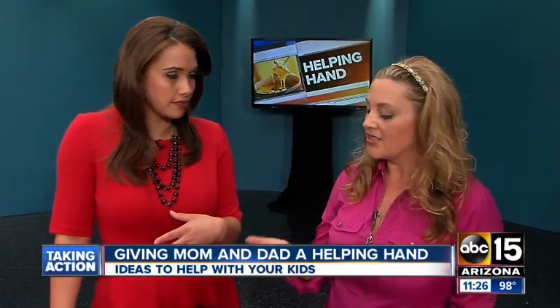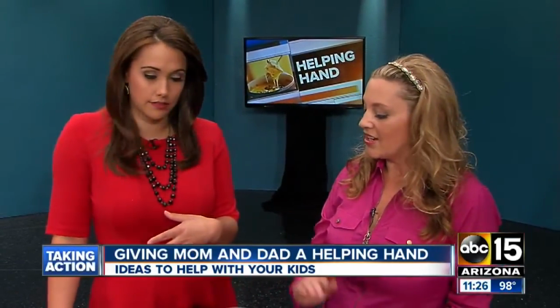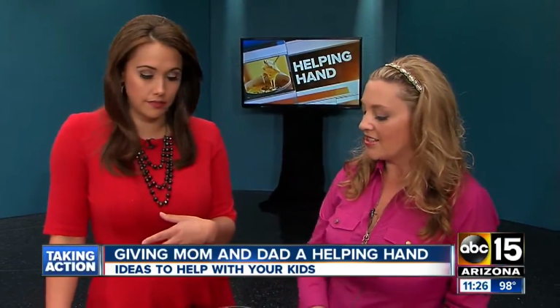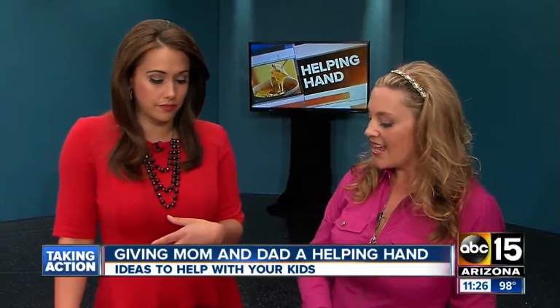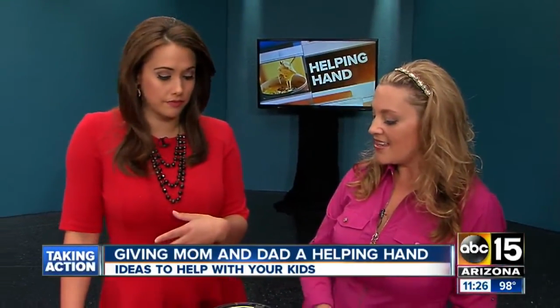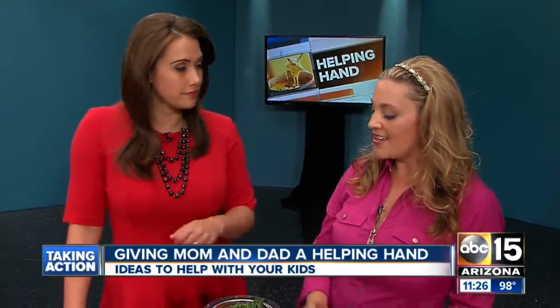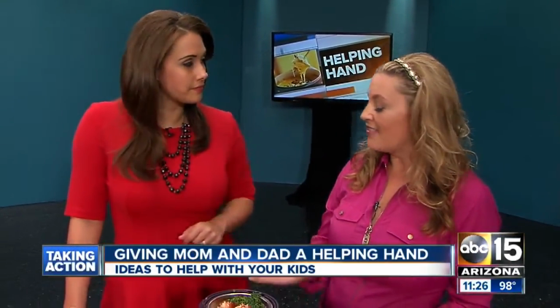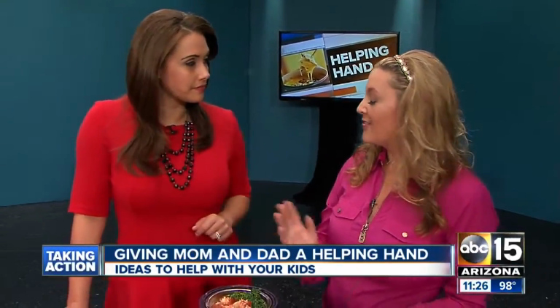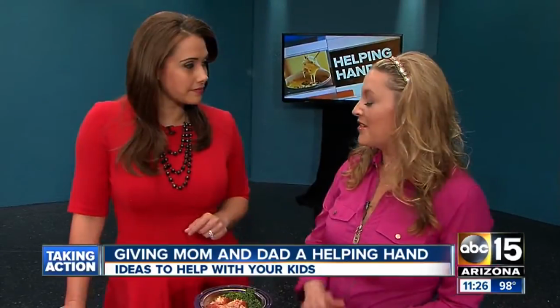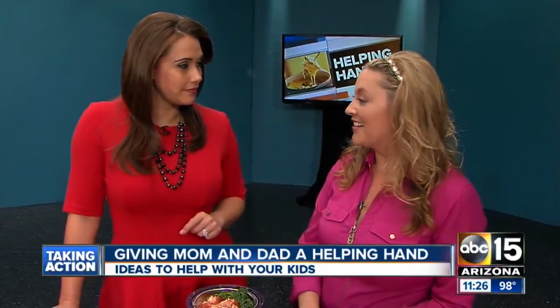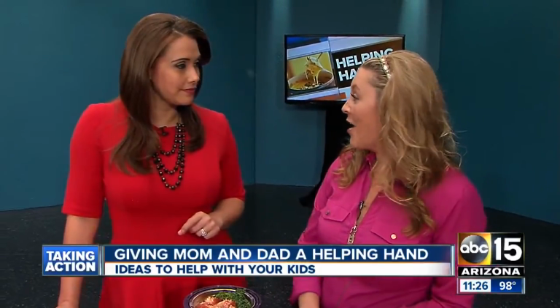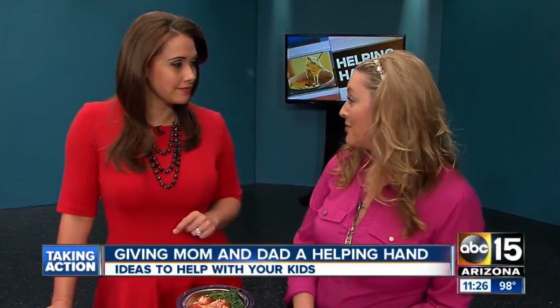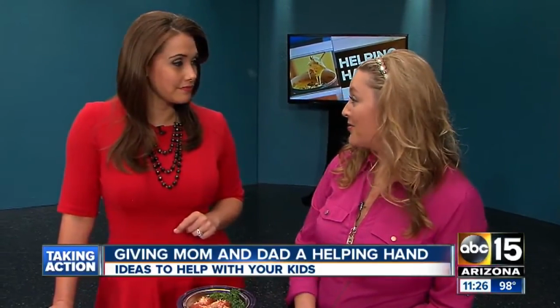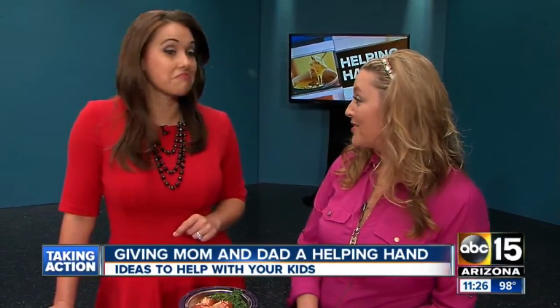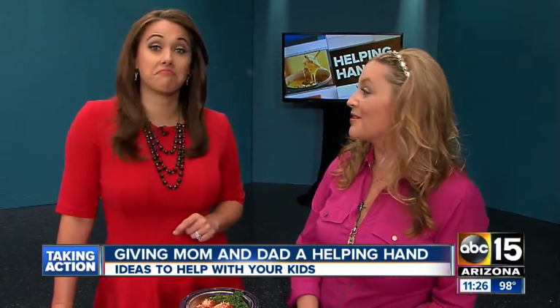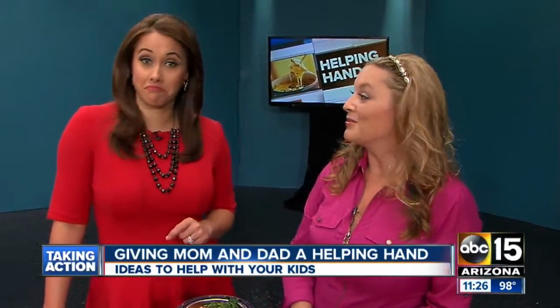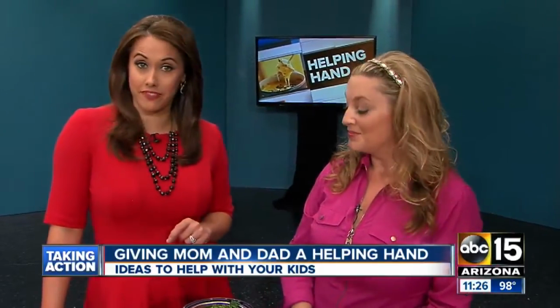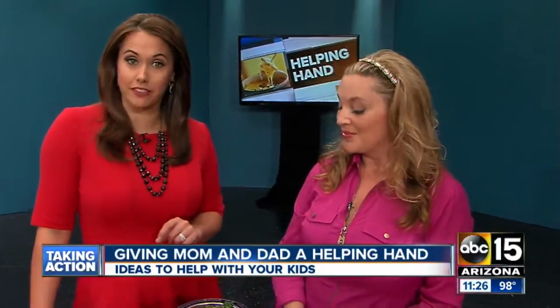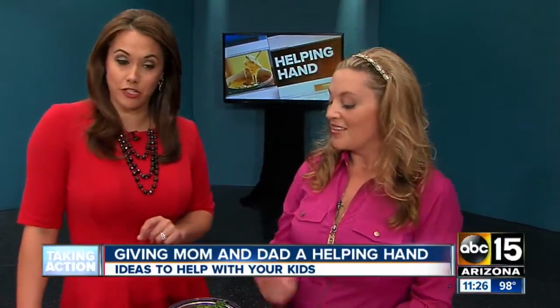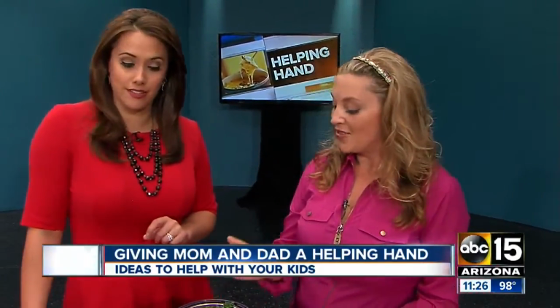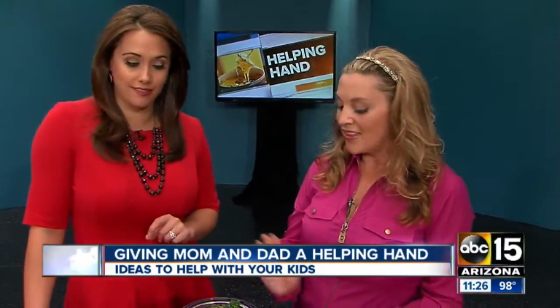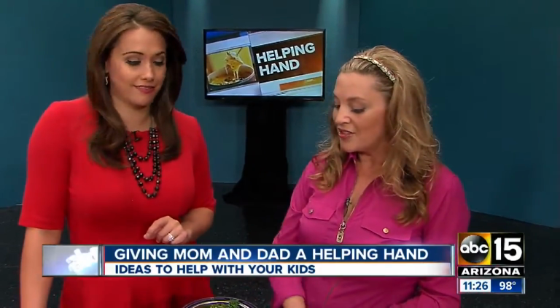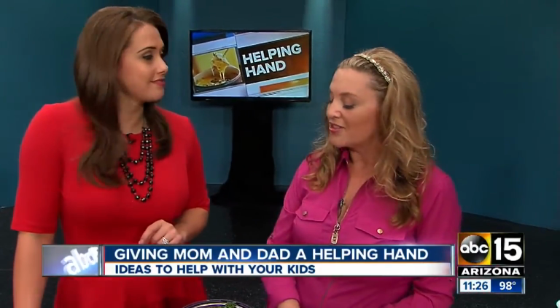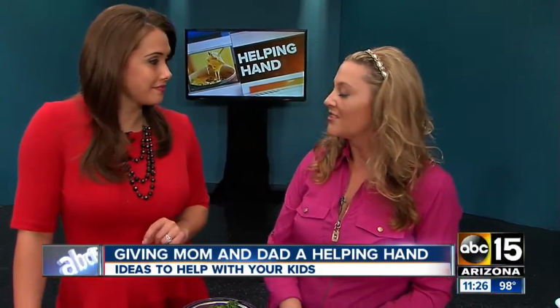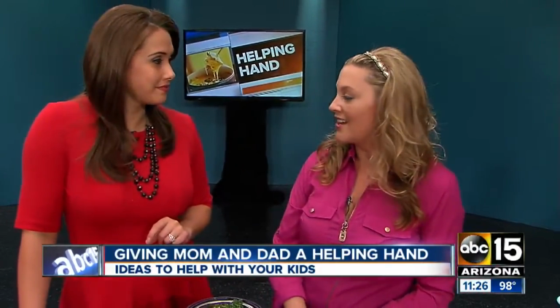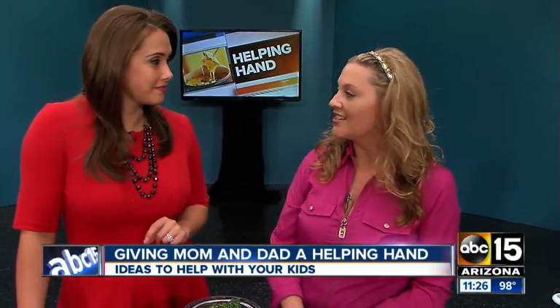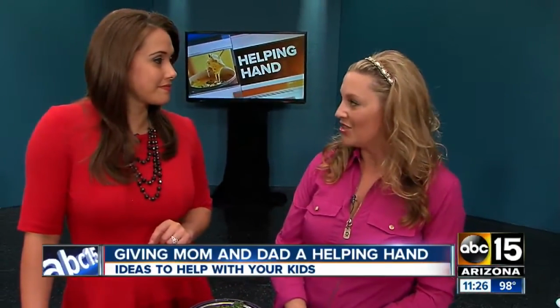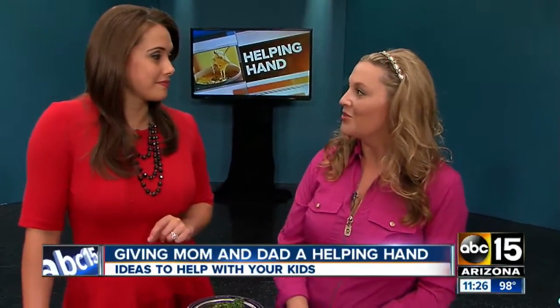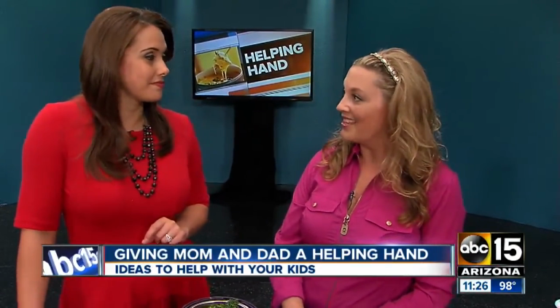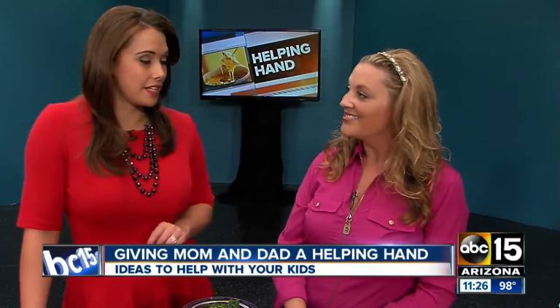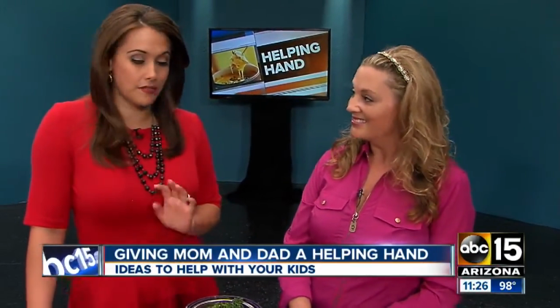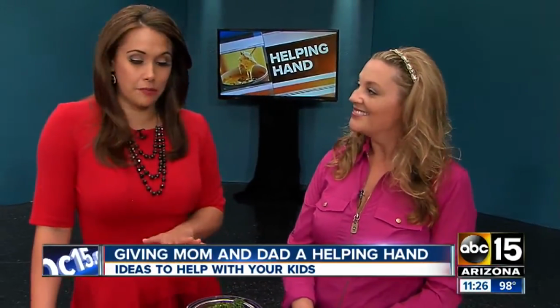It's great on a salad — I've even put it in an omelet before. So if you've got leftovers, there's a lot of things you can do with it. Lots of options.